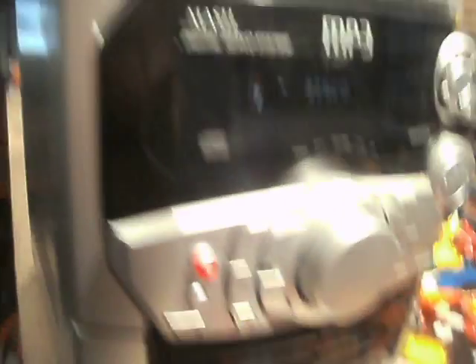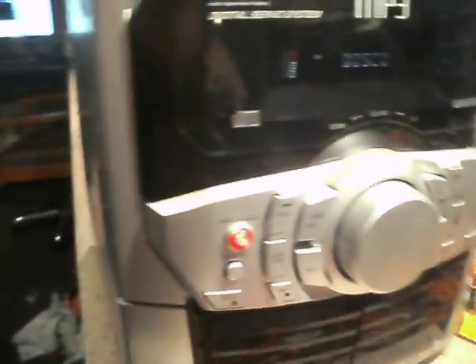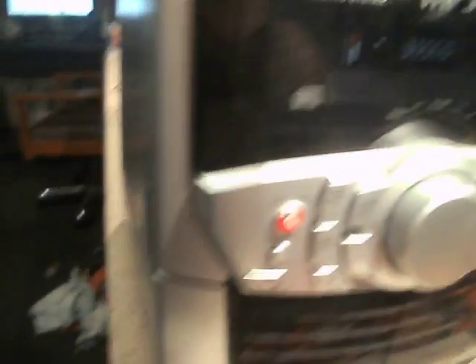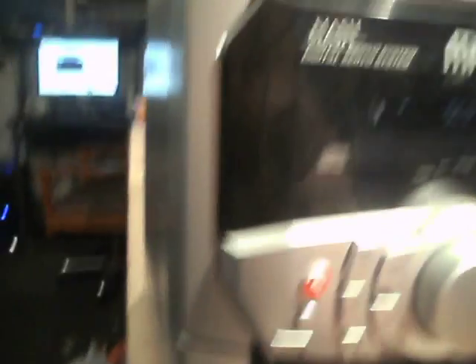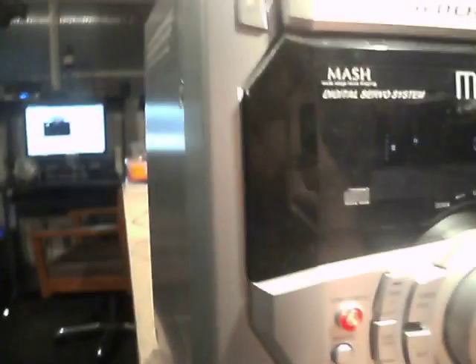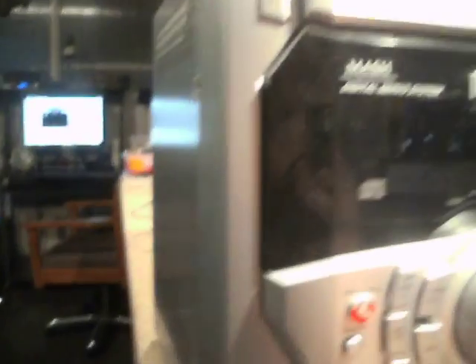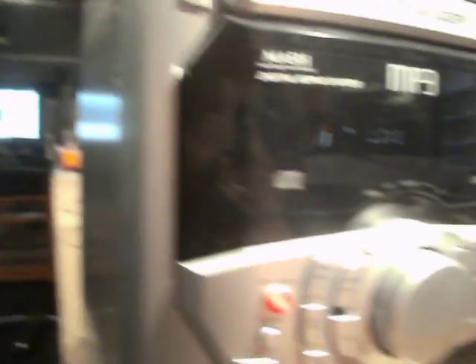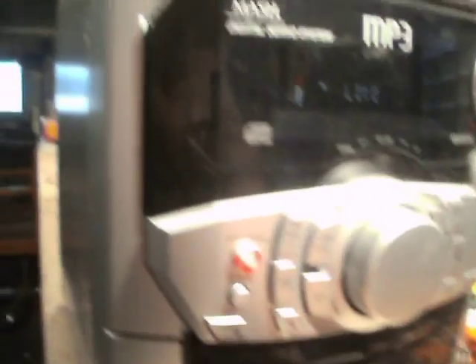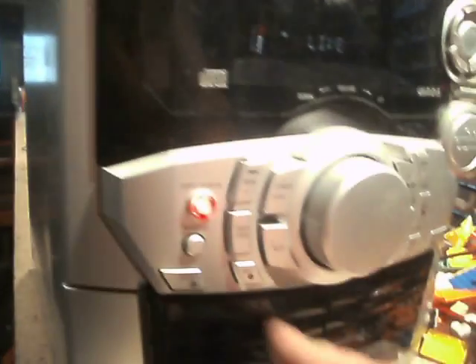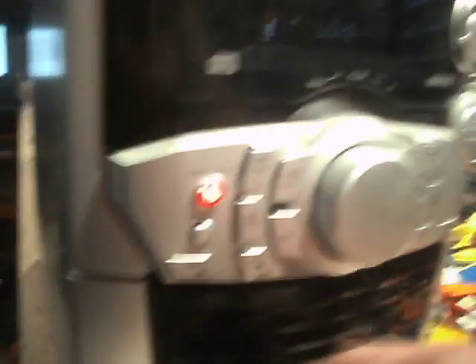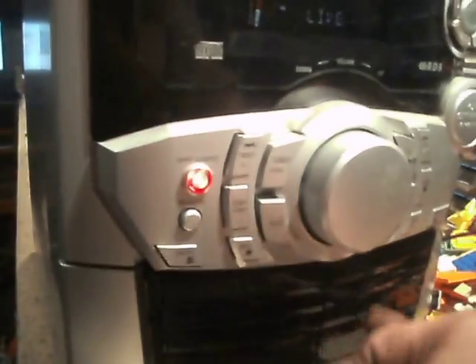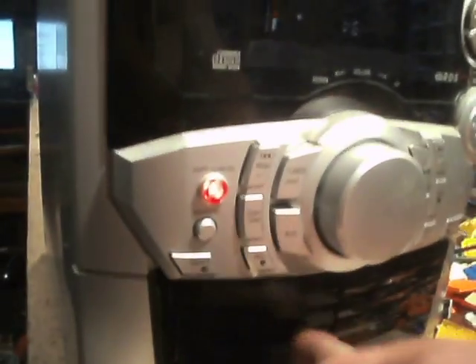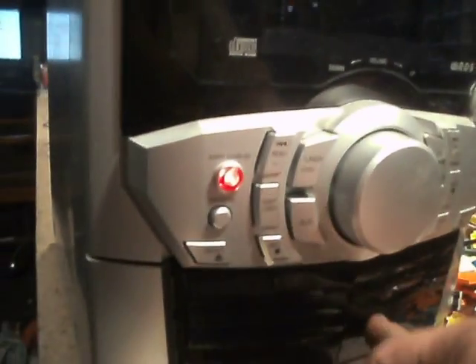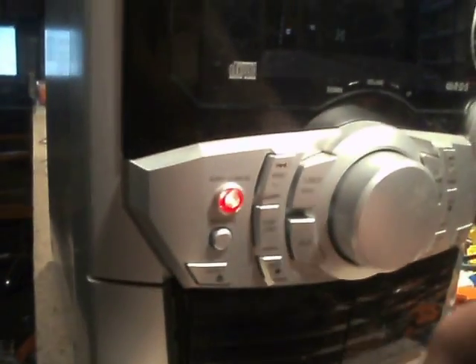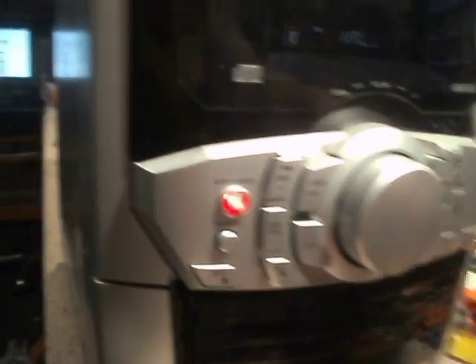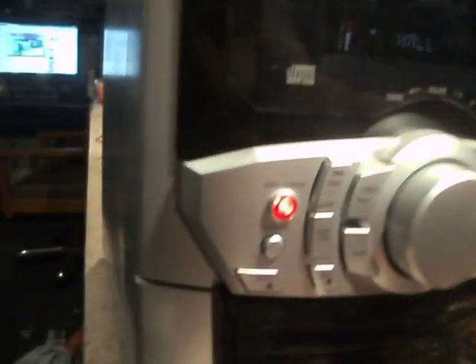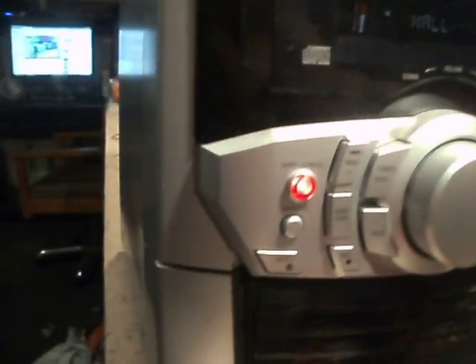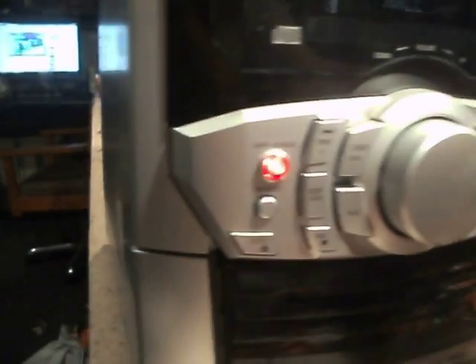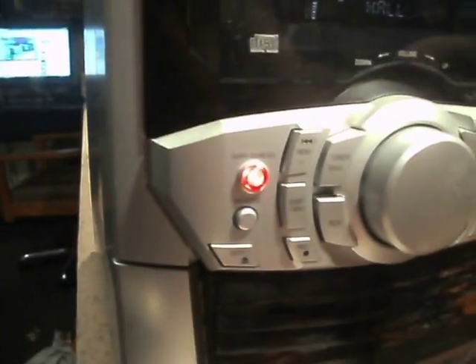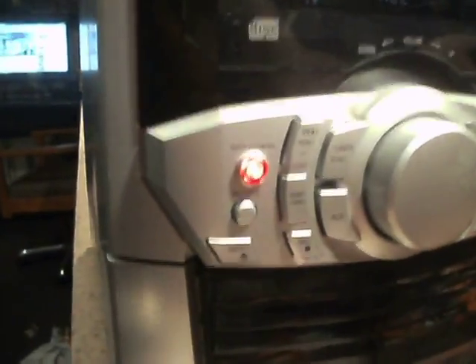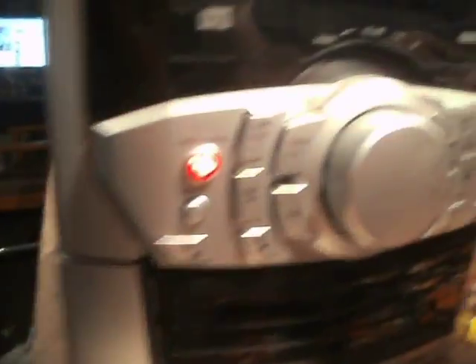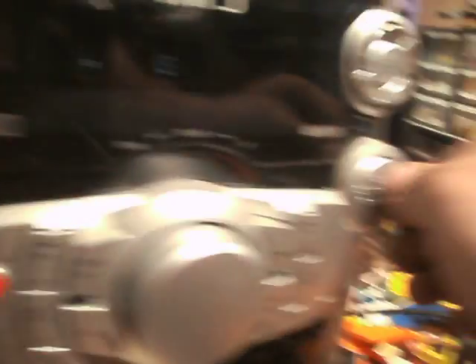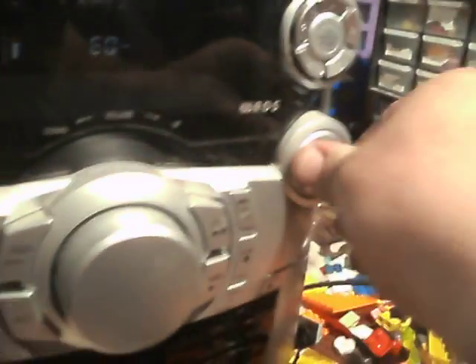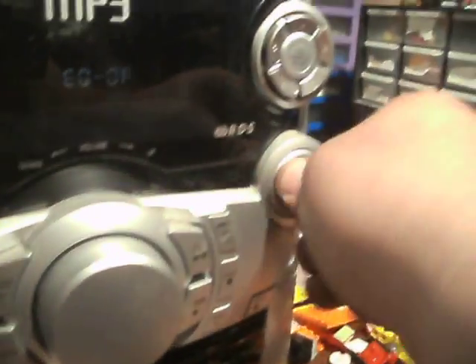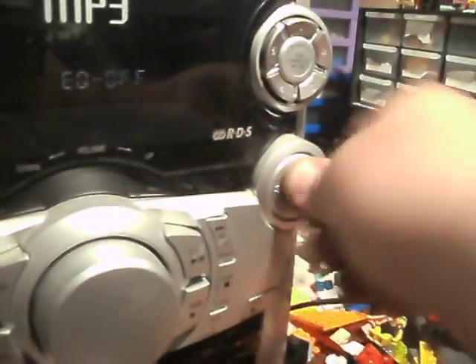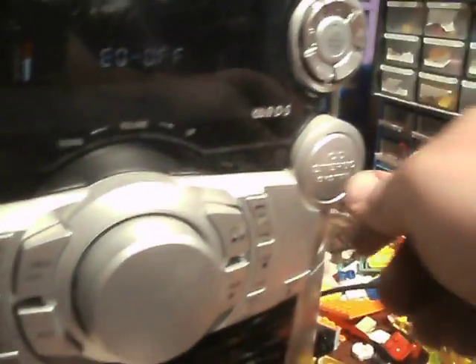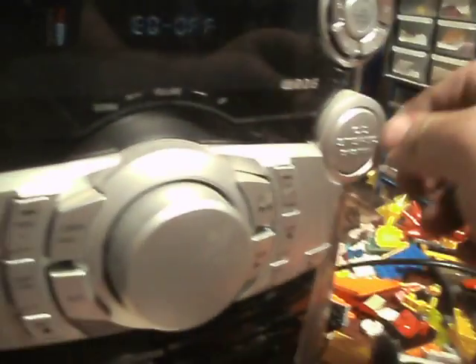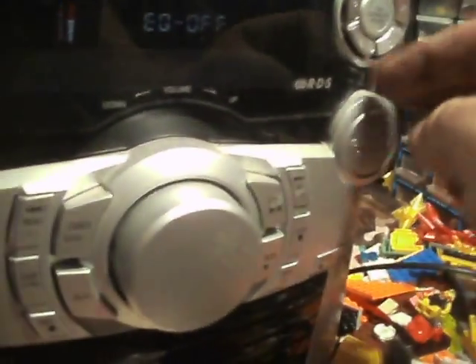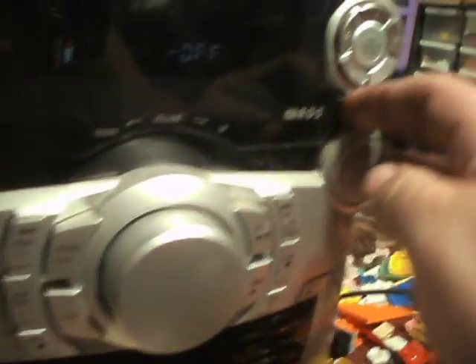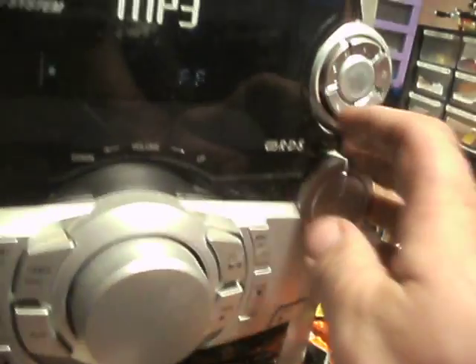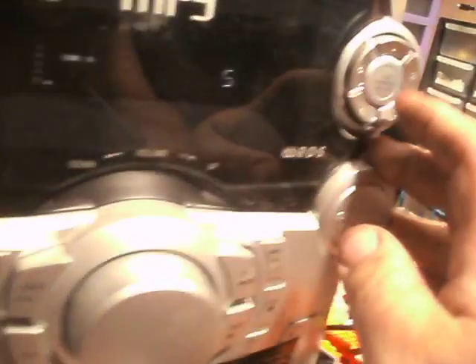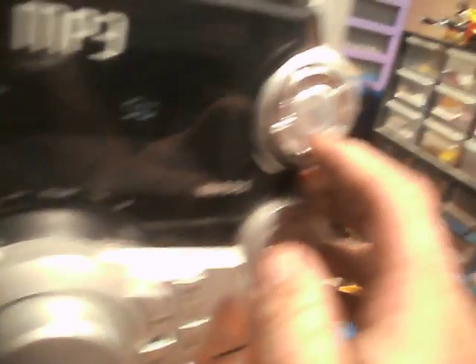So what we've got on the front — we've got tape decks, good. That doesn't seem to do anything. We've got buttons up here.